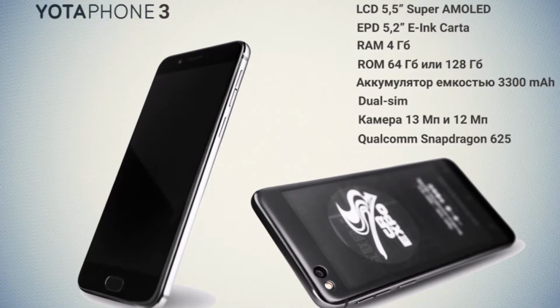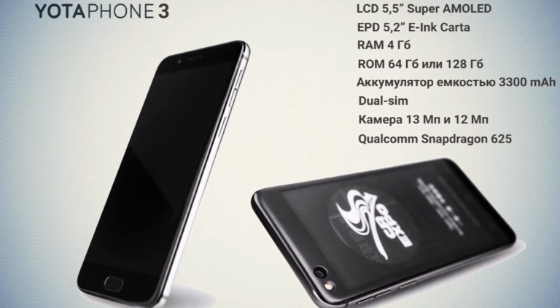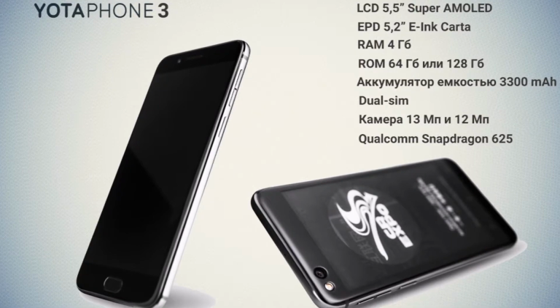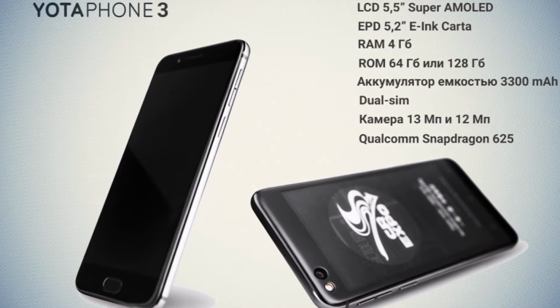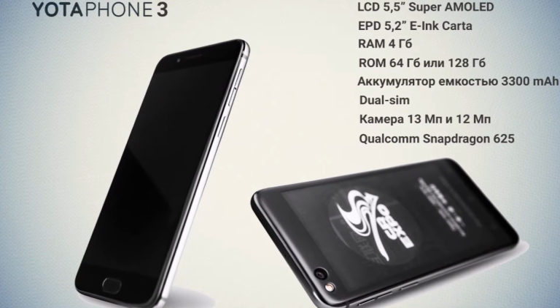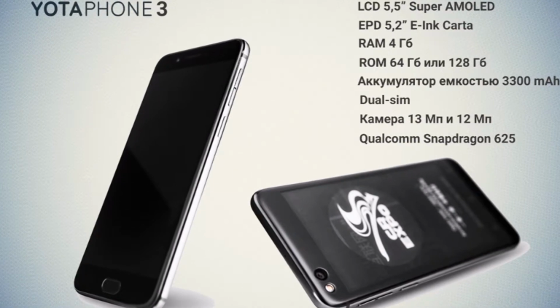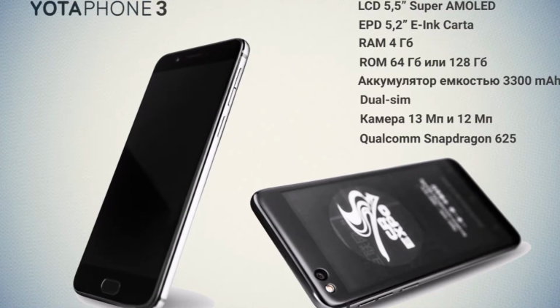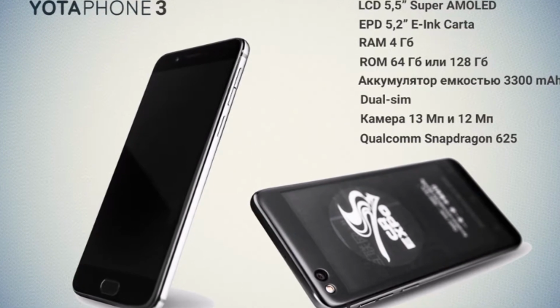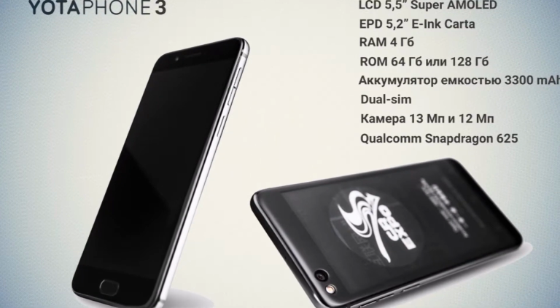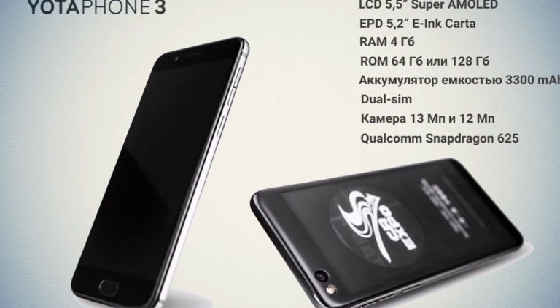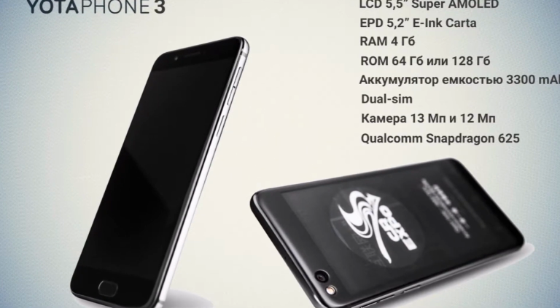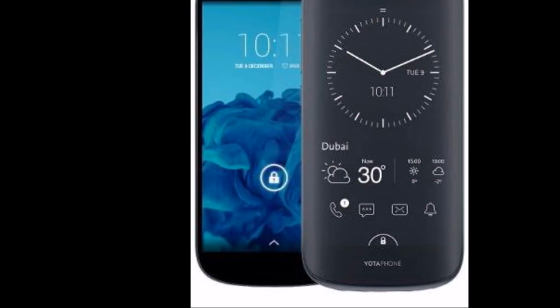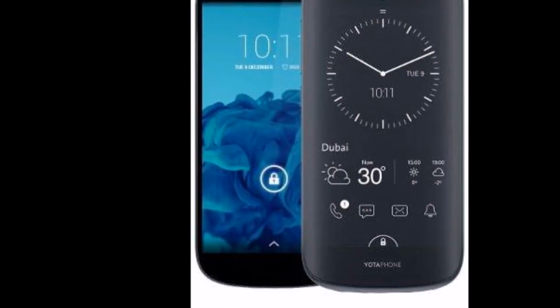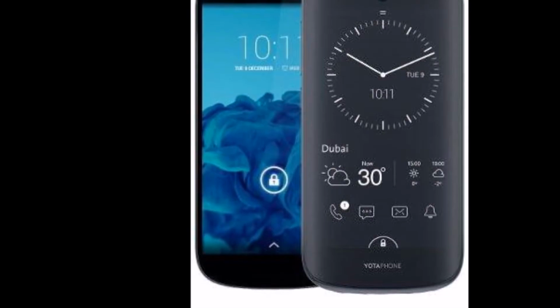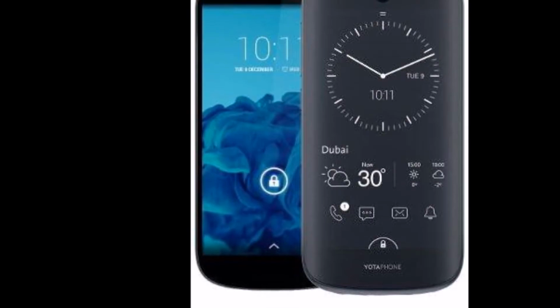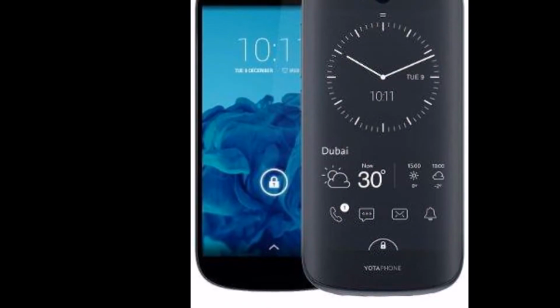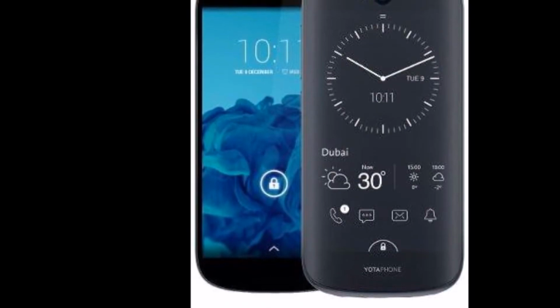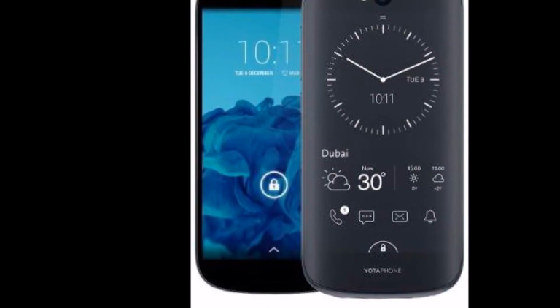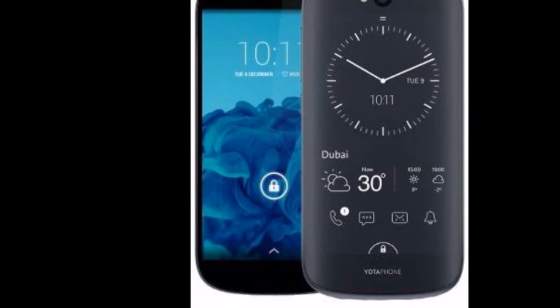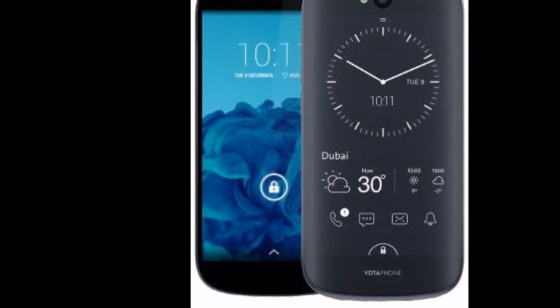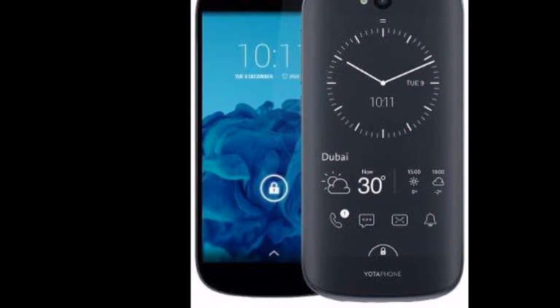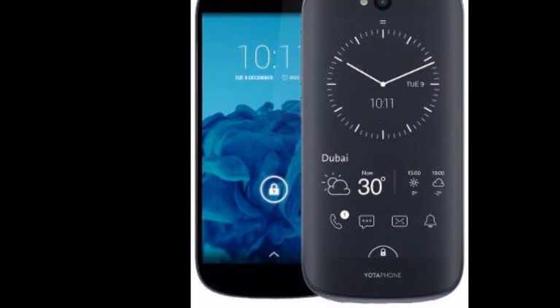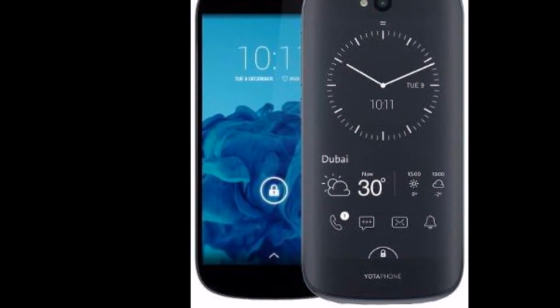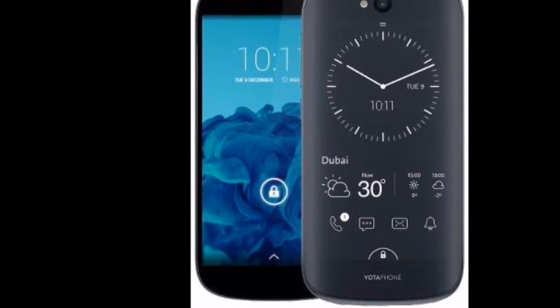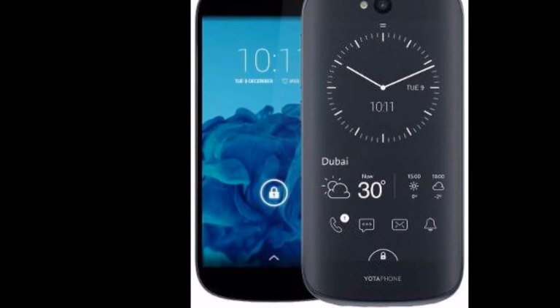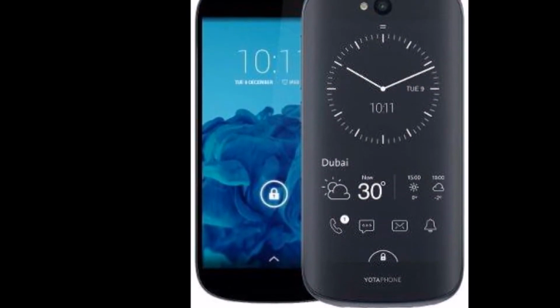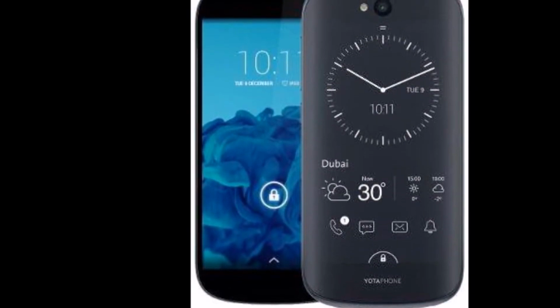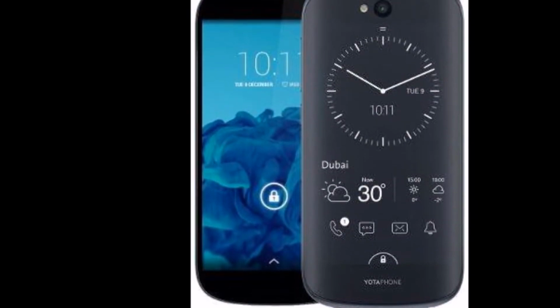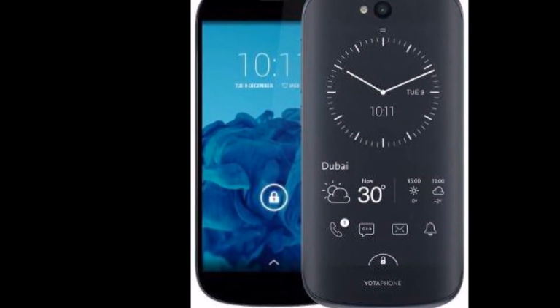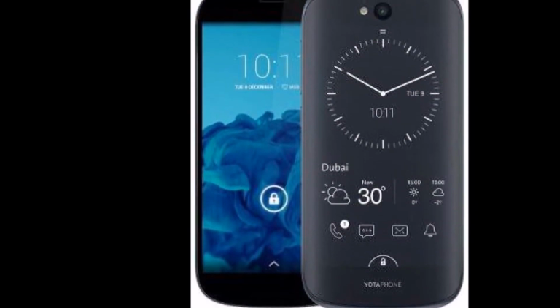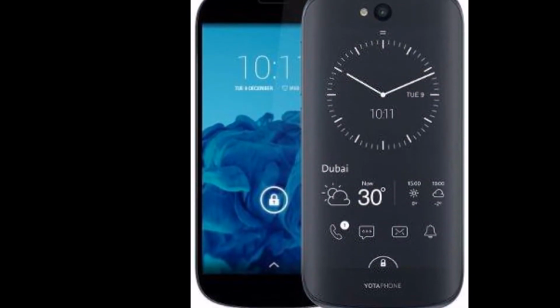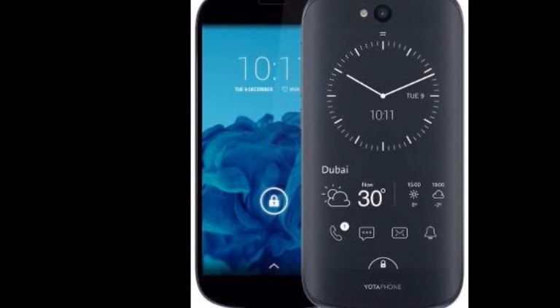The new smartphone in the Yotaphone series is powered by an octa-core Snapdragon 625 processor coupled with 4GB of RAM.